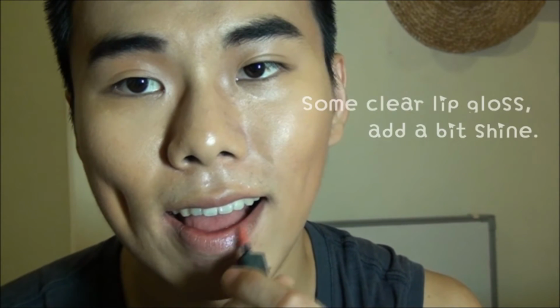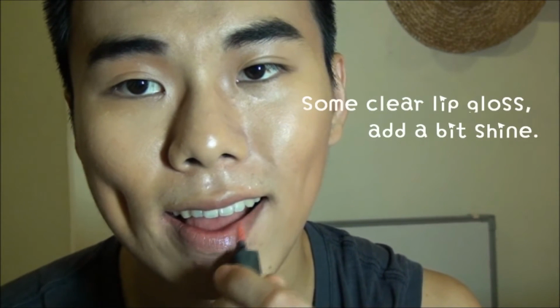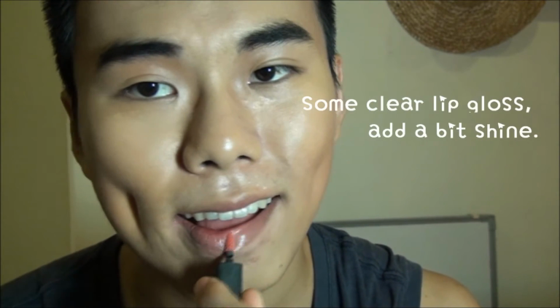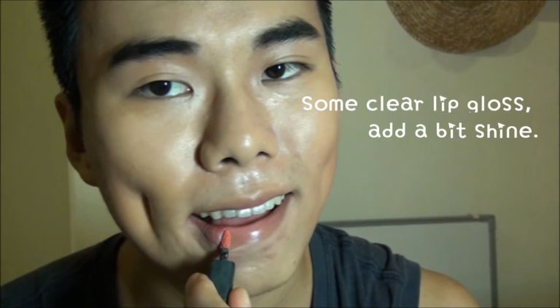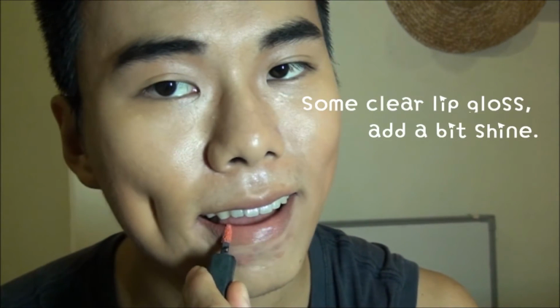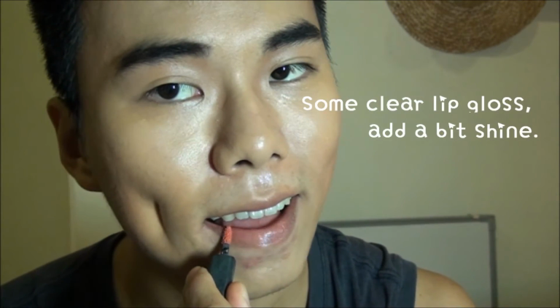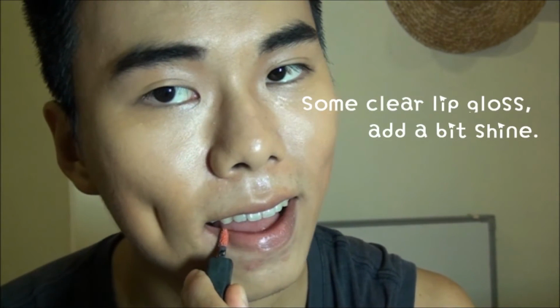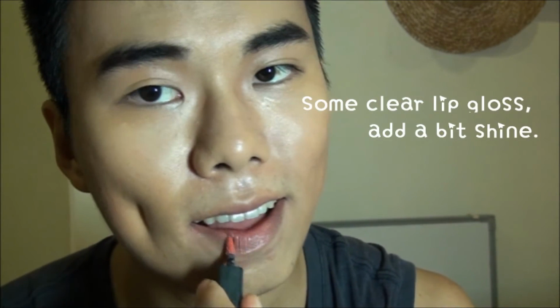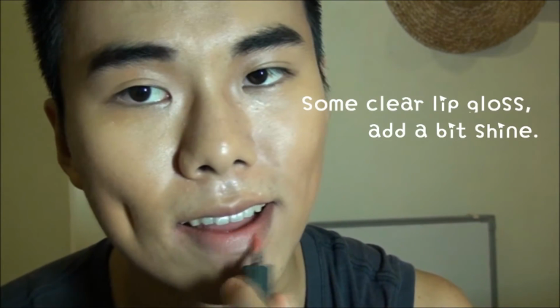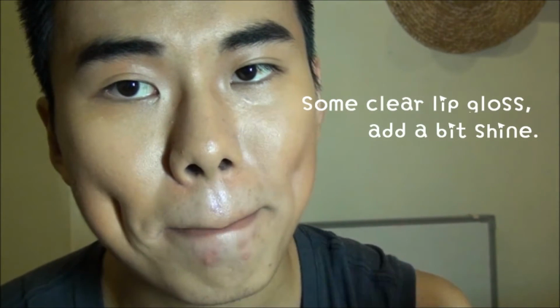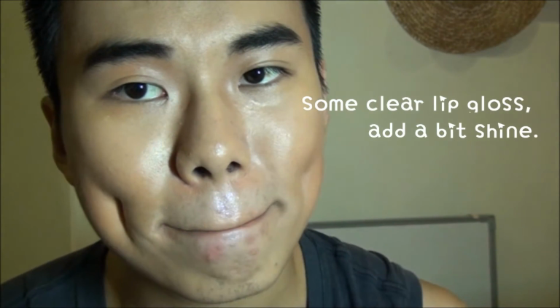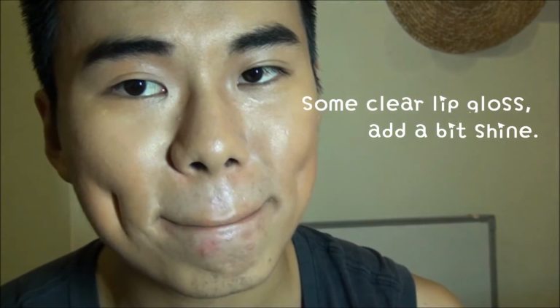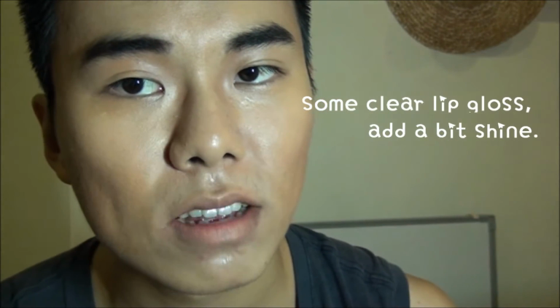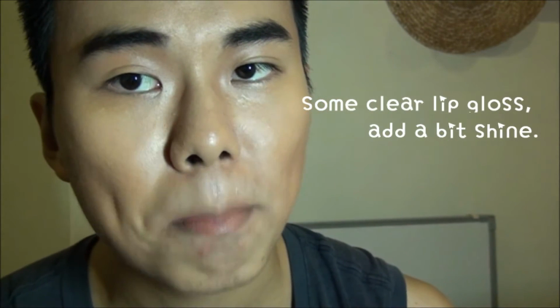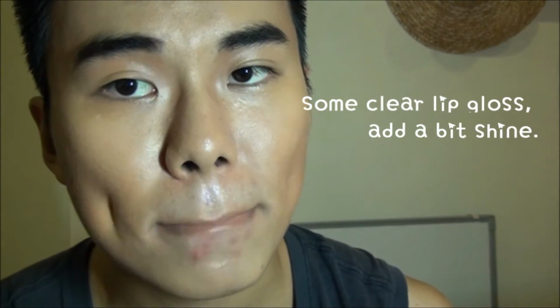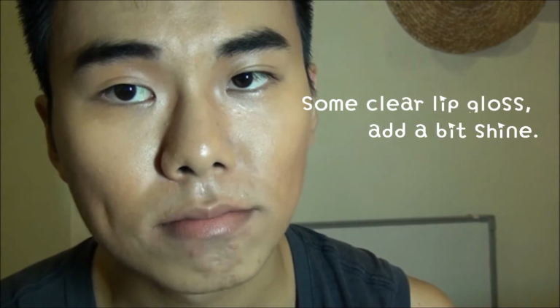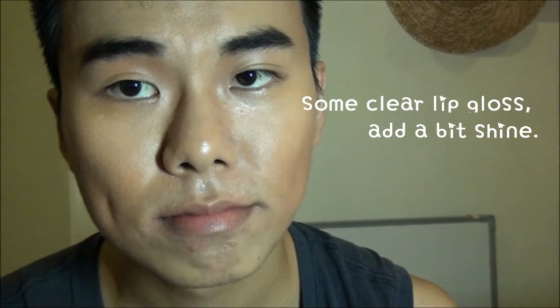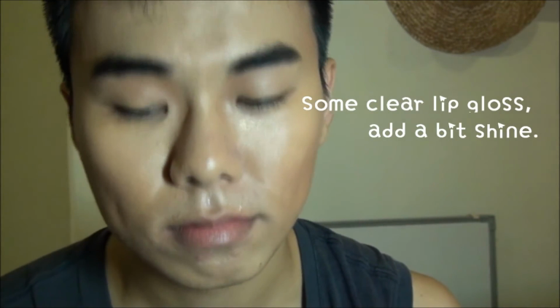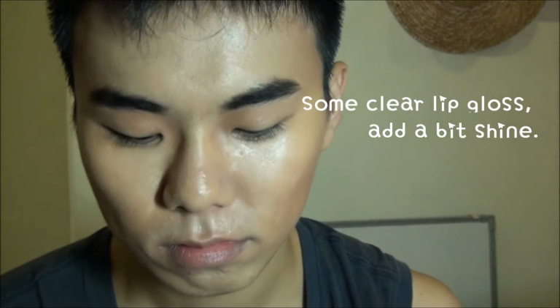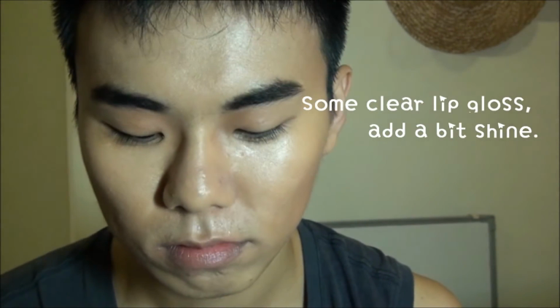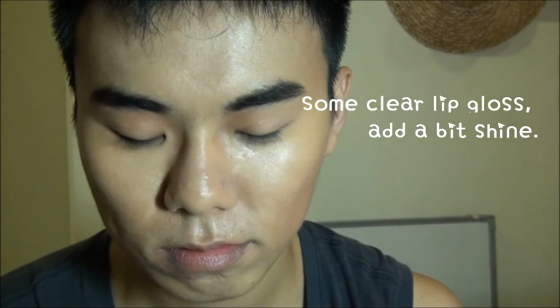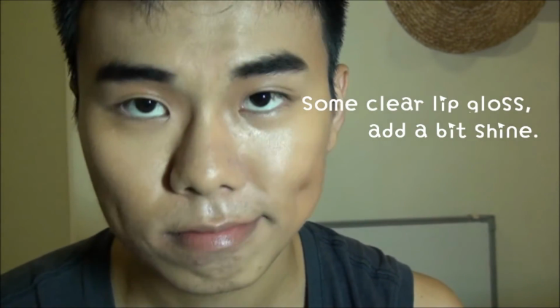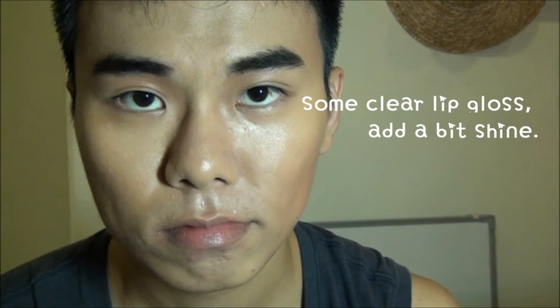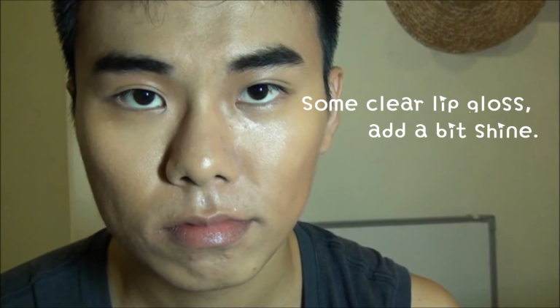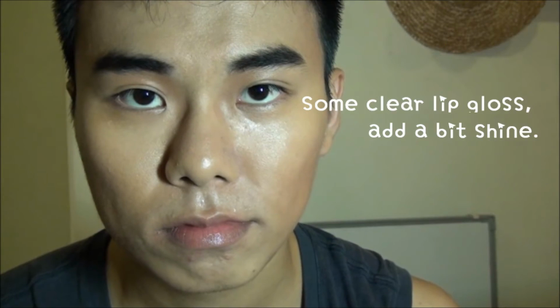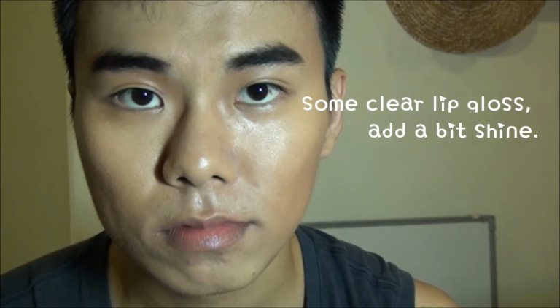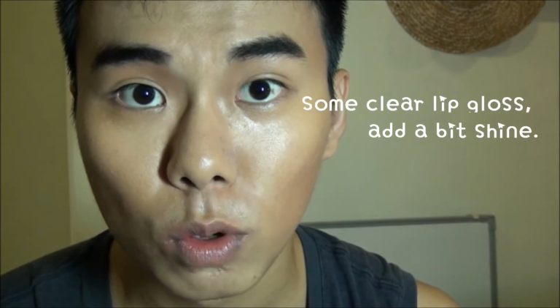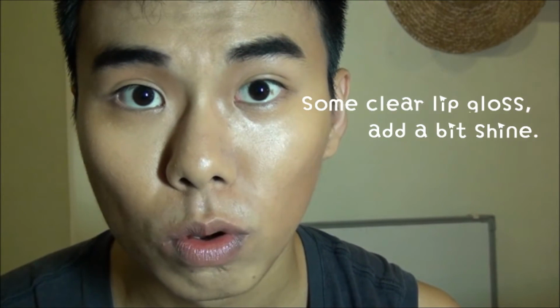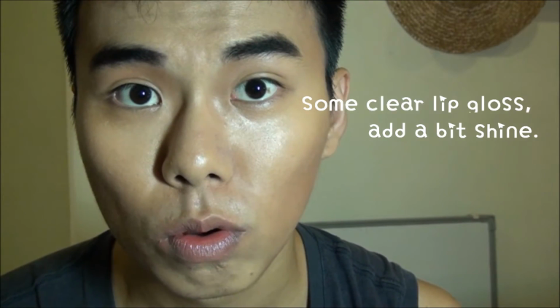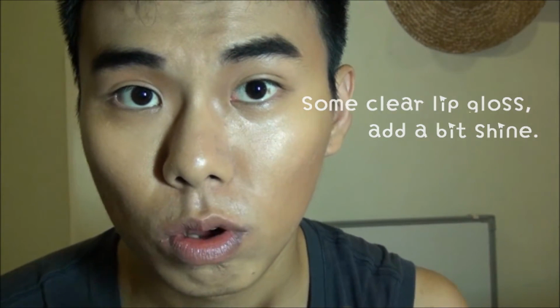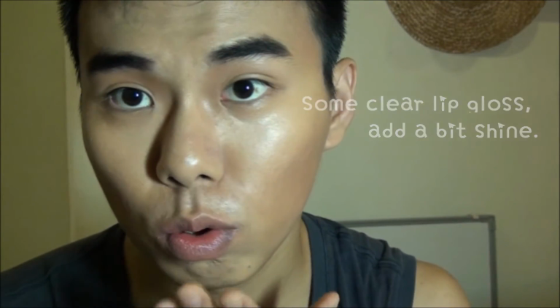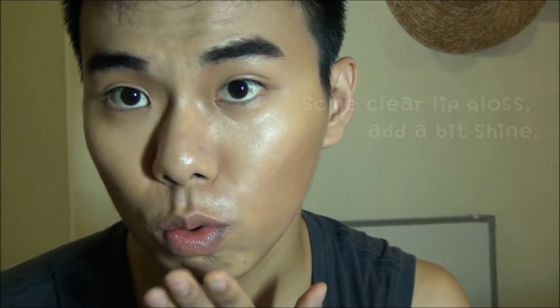Add a little bit of clear lip gloss just to add a bit of shine, and bend the mascara for fuller lips.